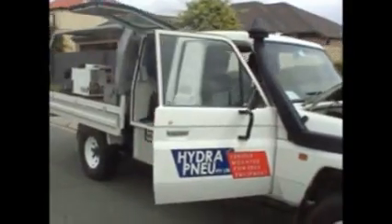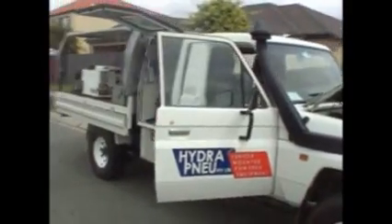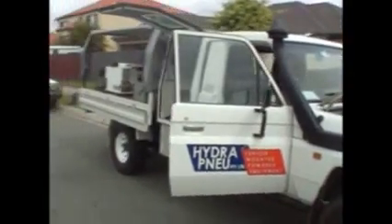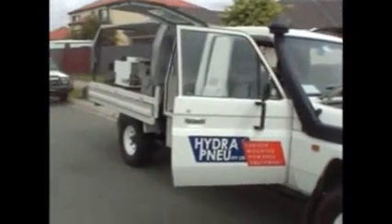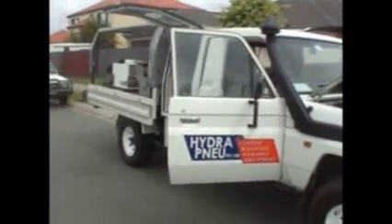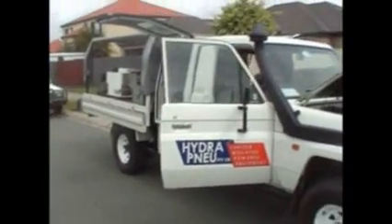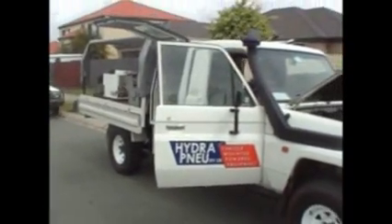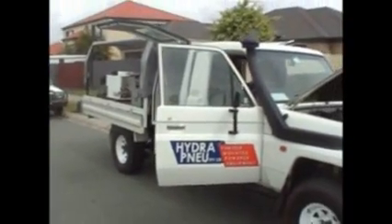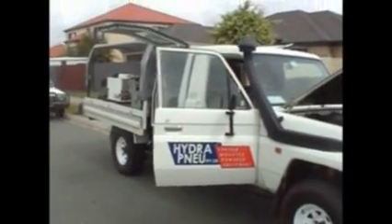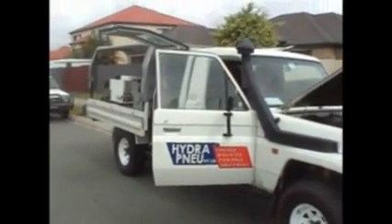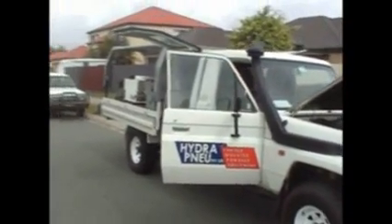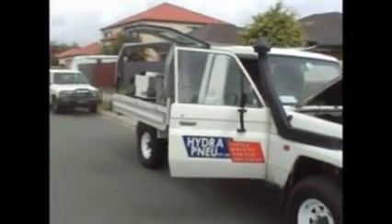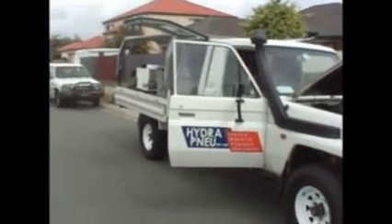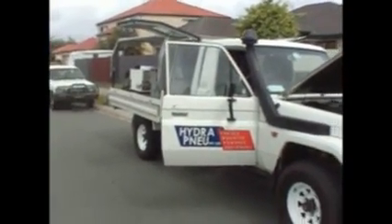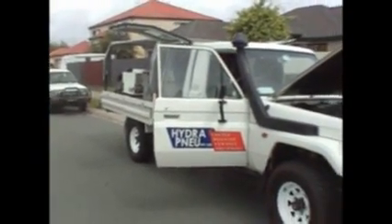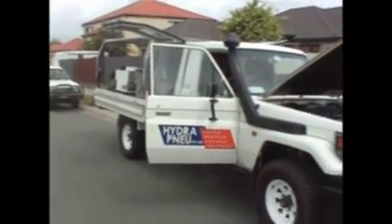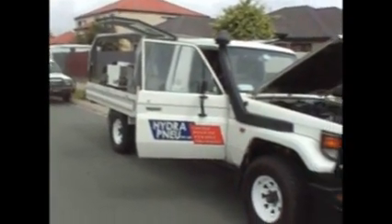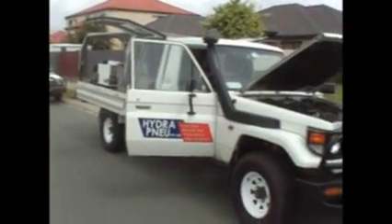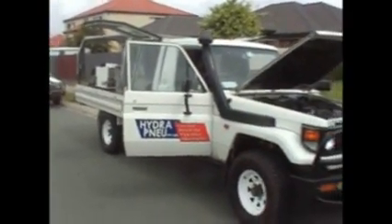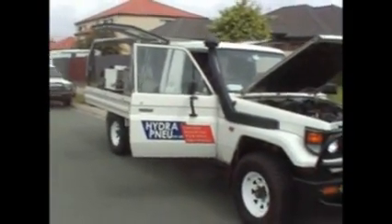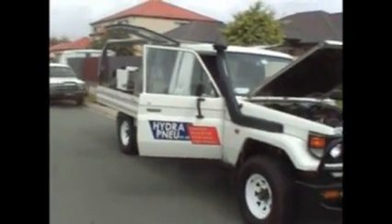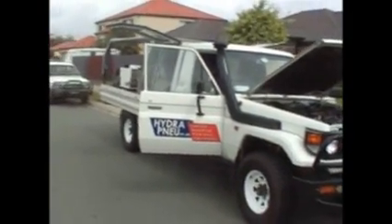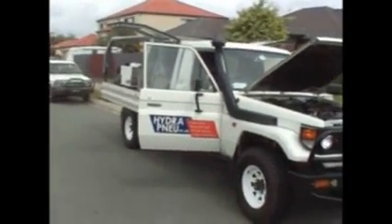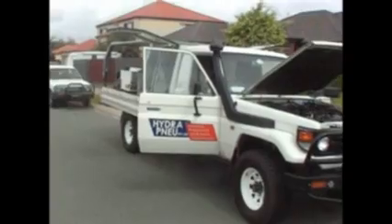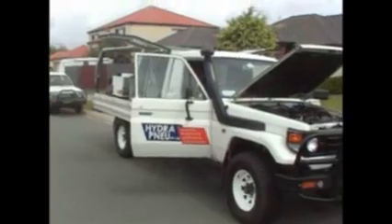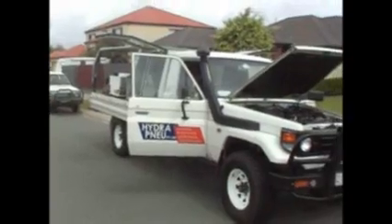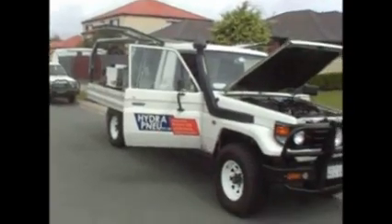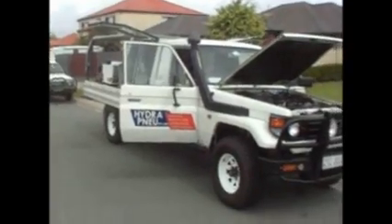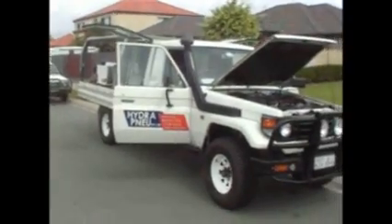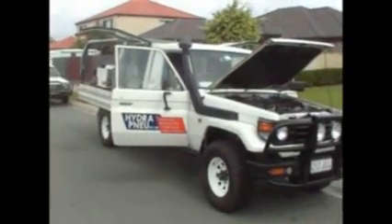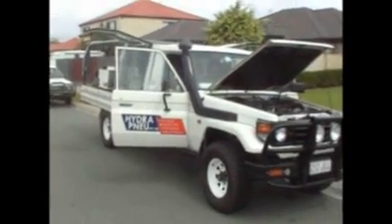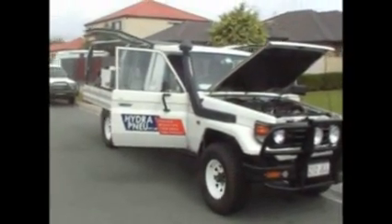A variable displacement hydraulic pump of 100 litres a minute at 2,100 revs.